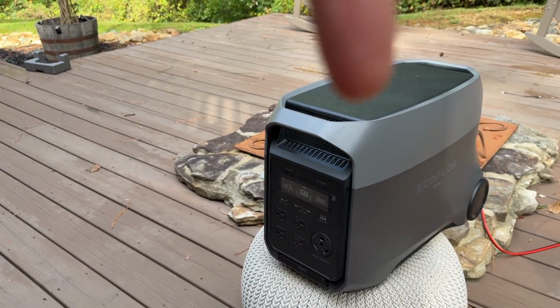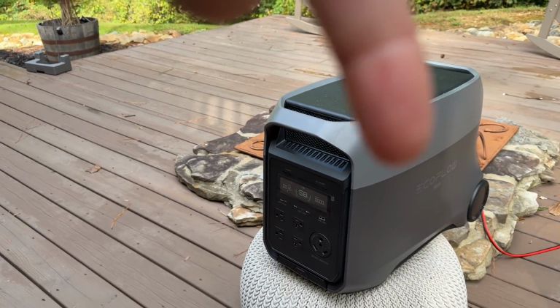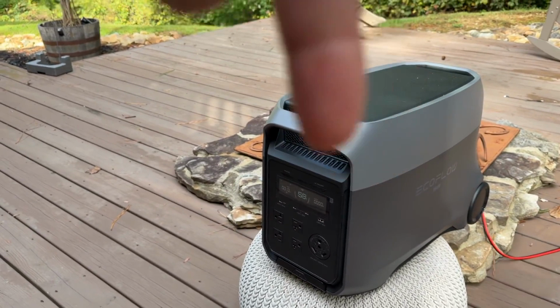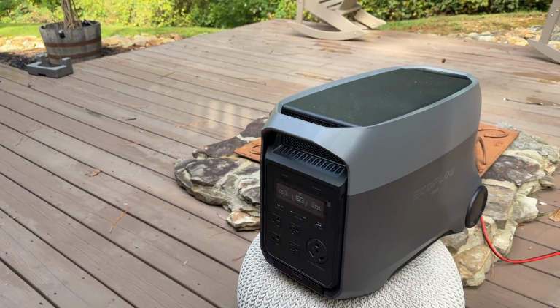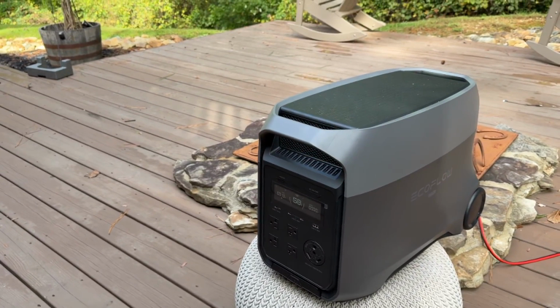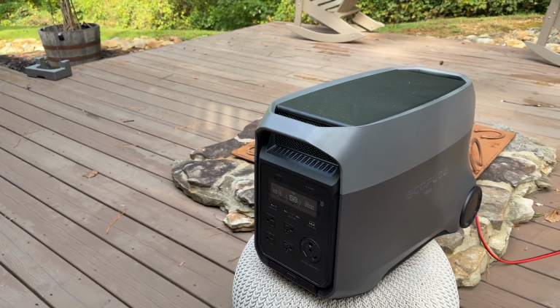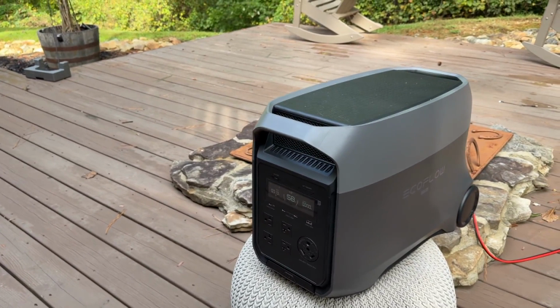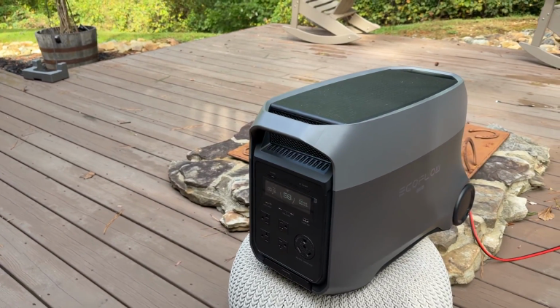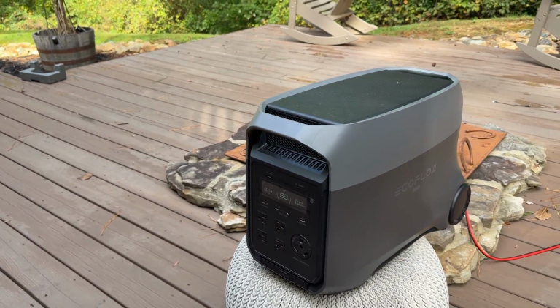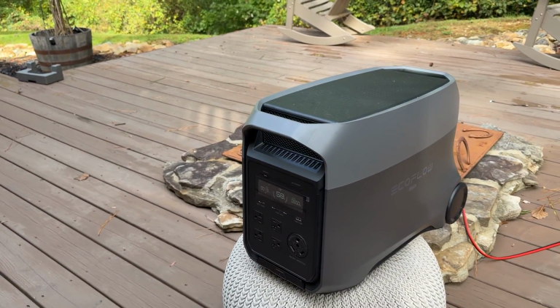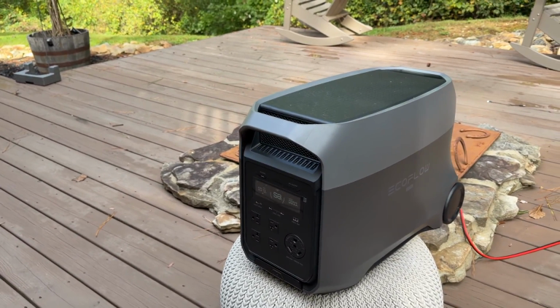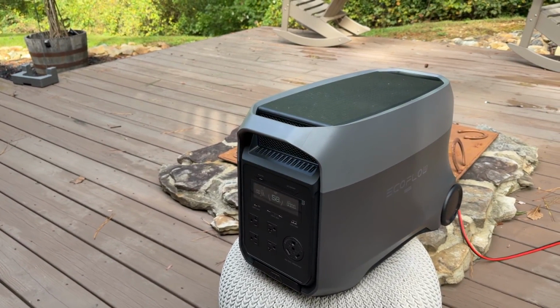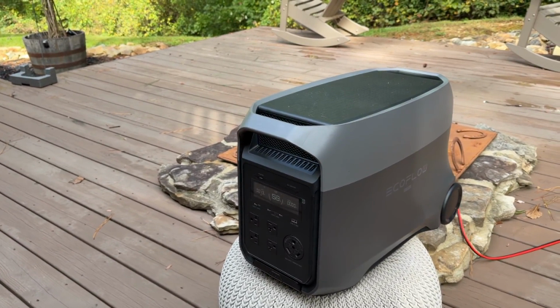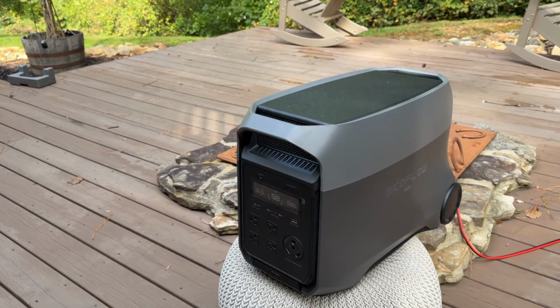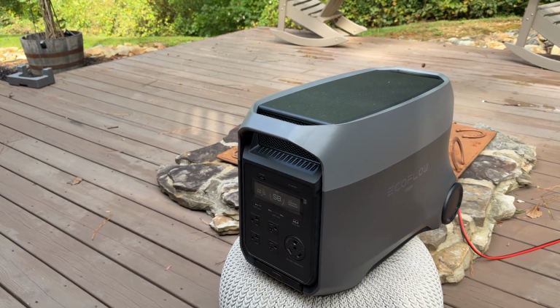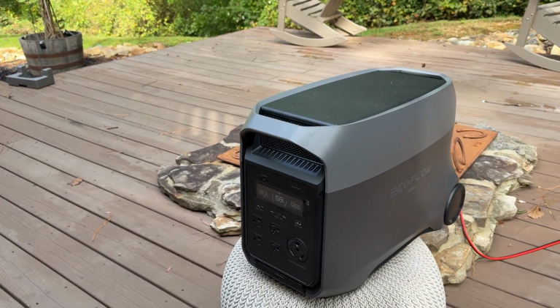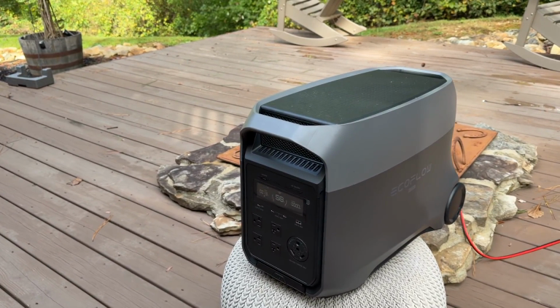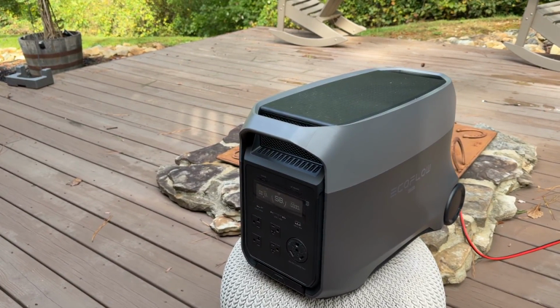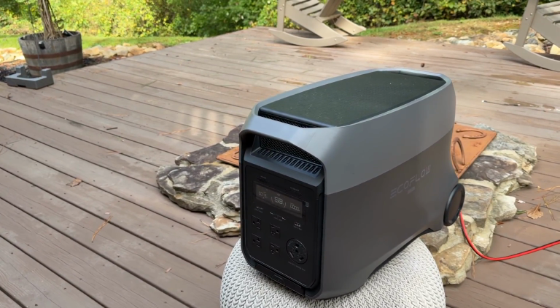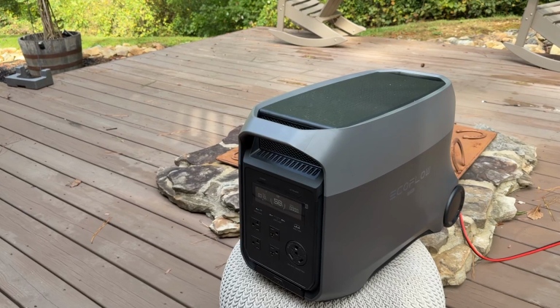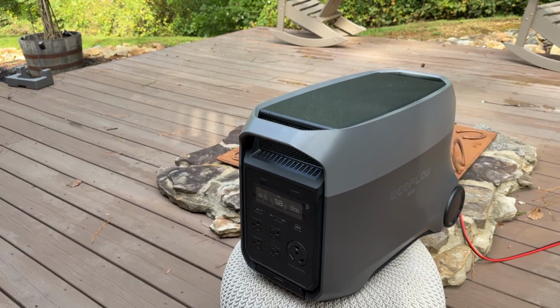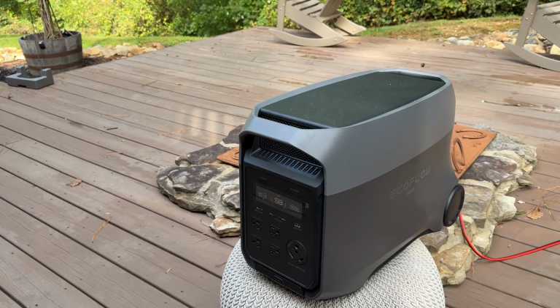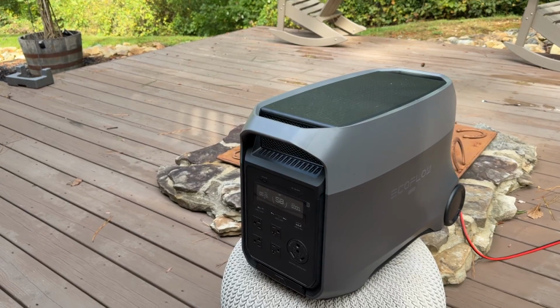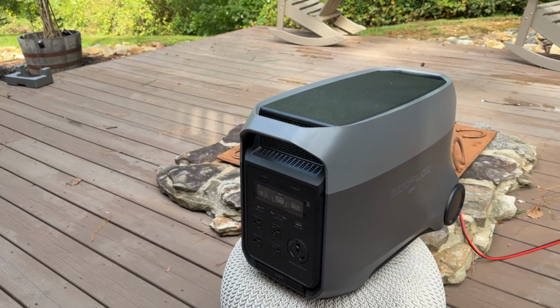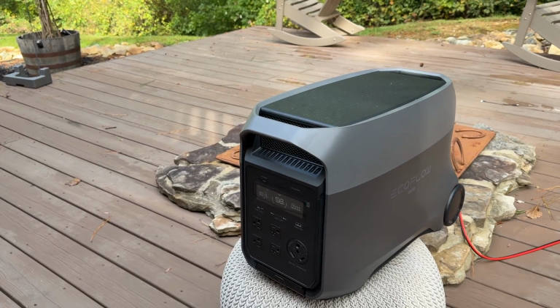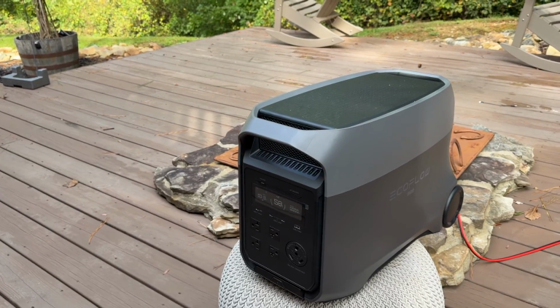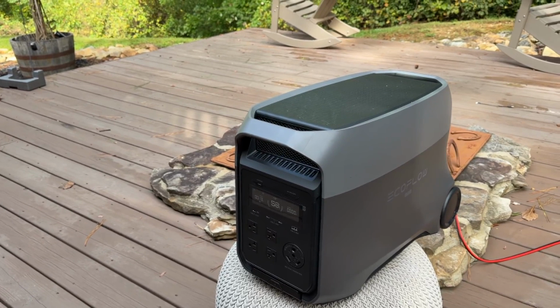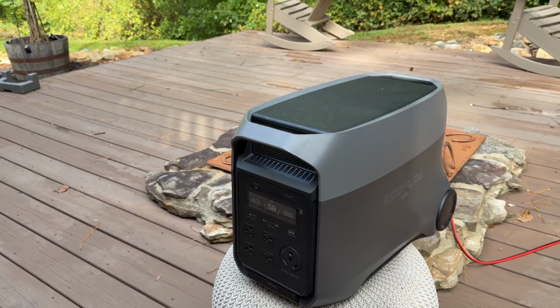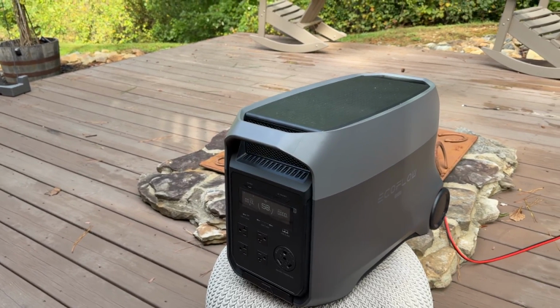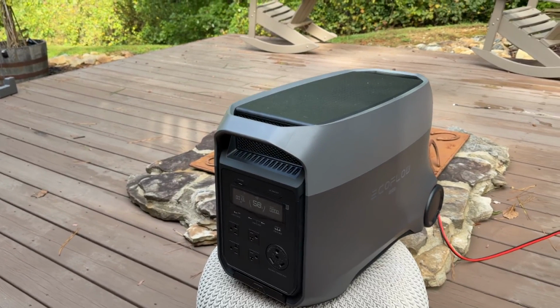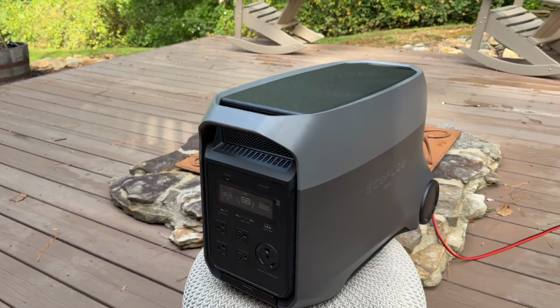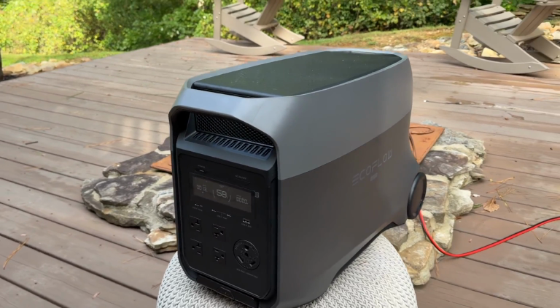Definitely snag one of these. It'll even run a whole RV — like a classy RV — air conditioner, everything, totally off grid.